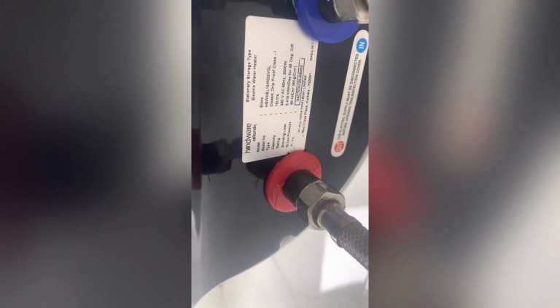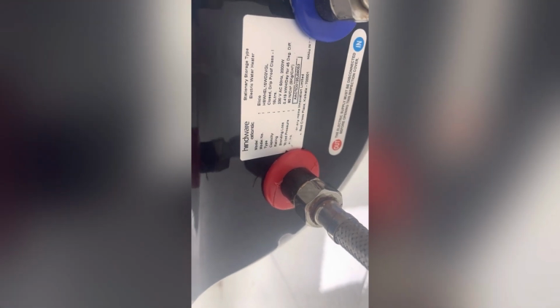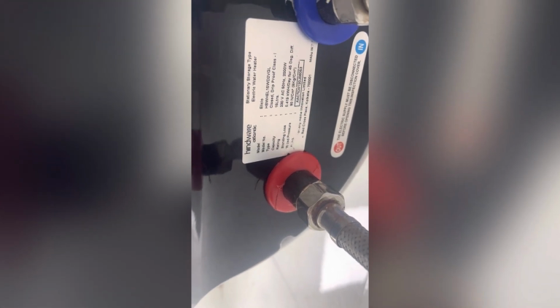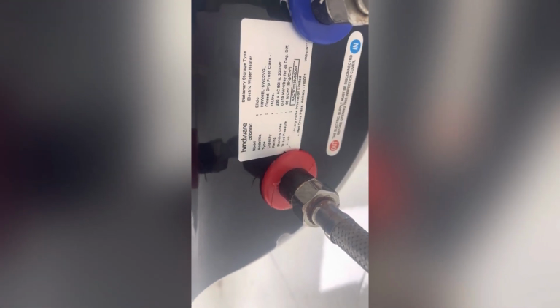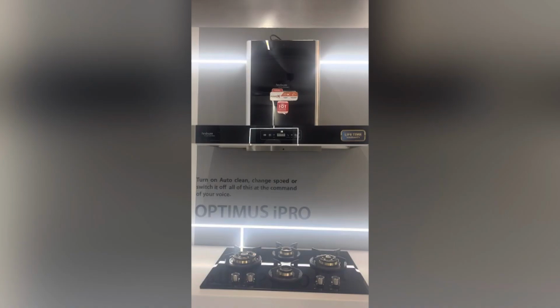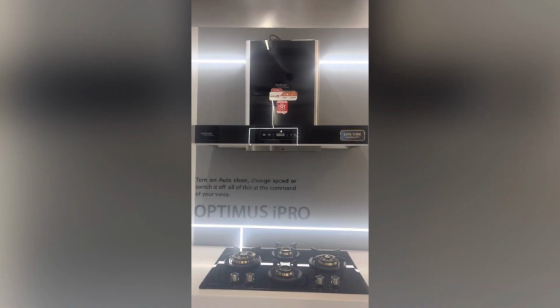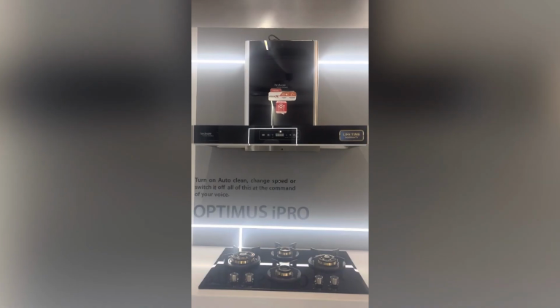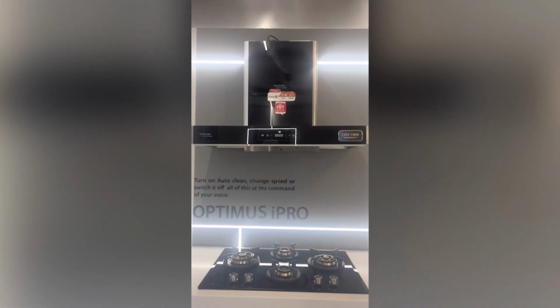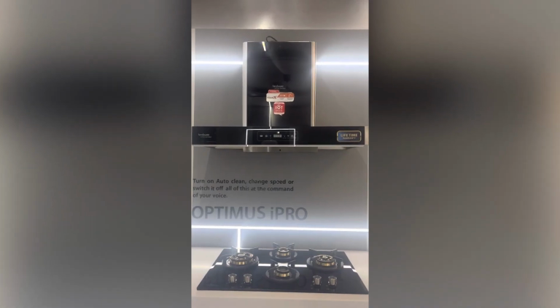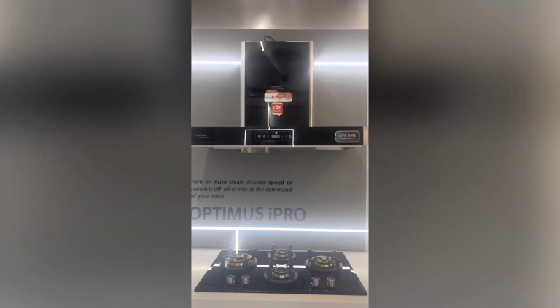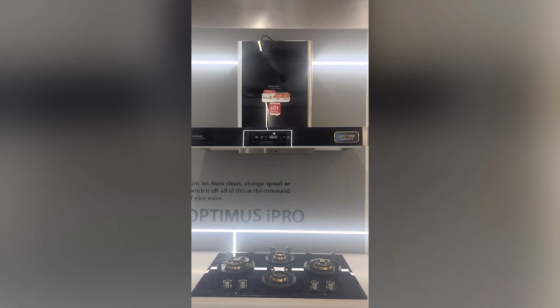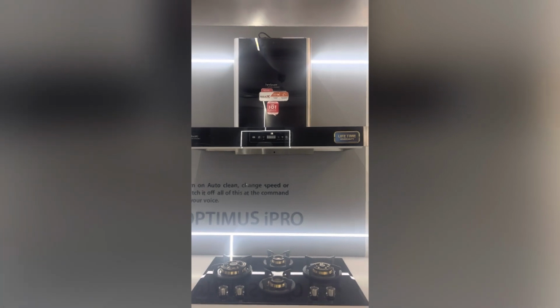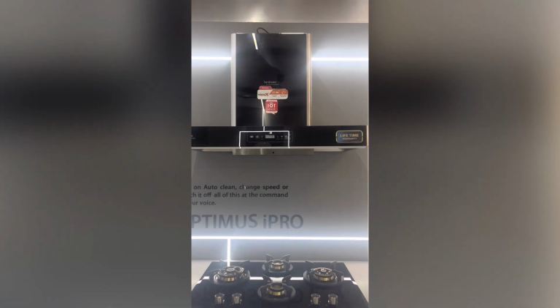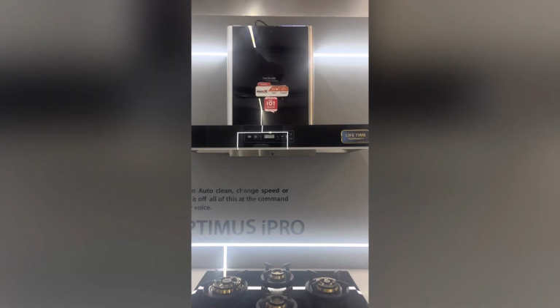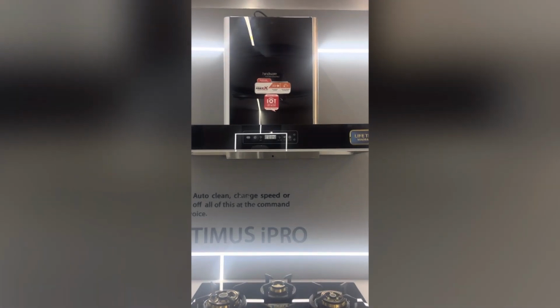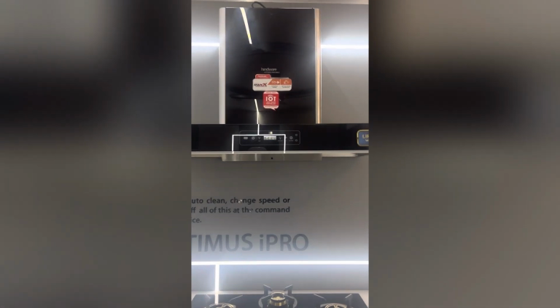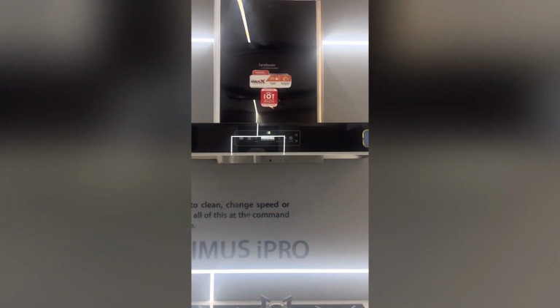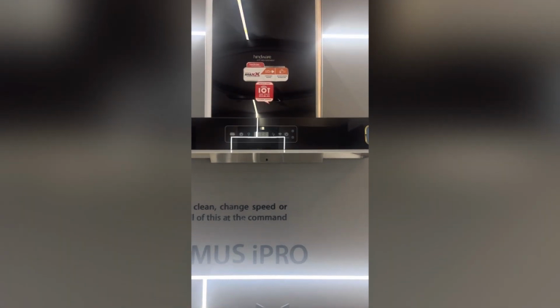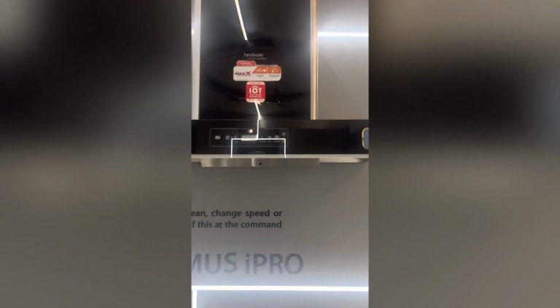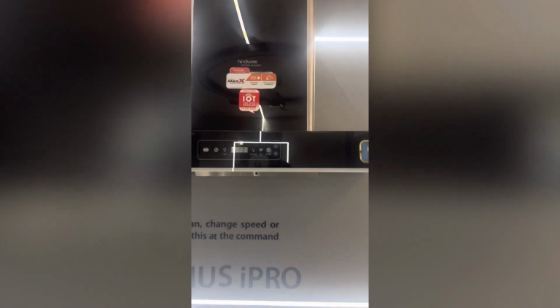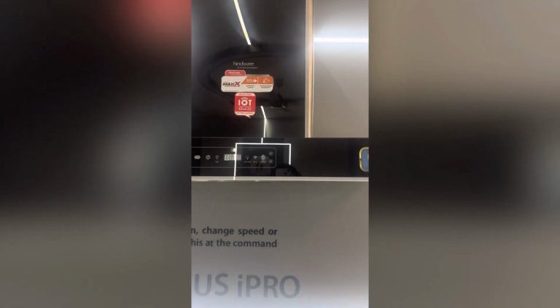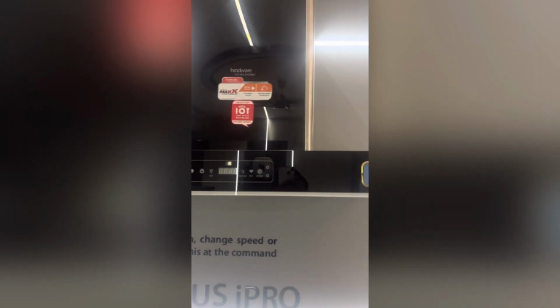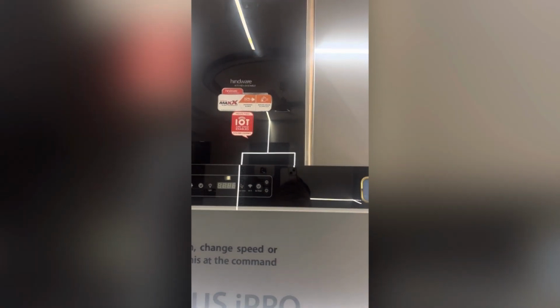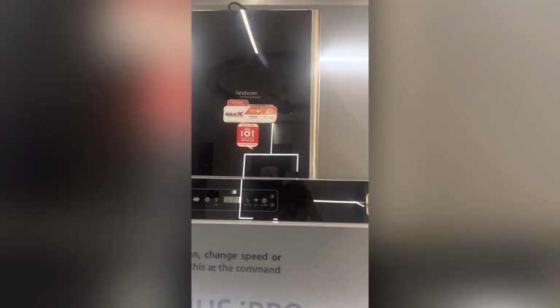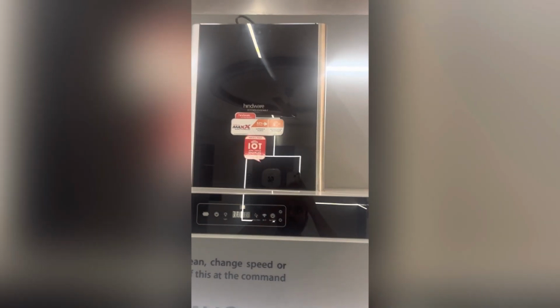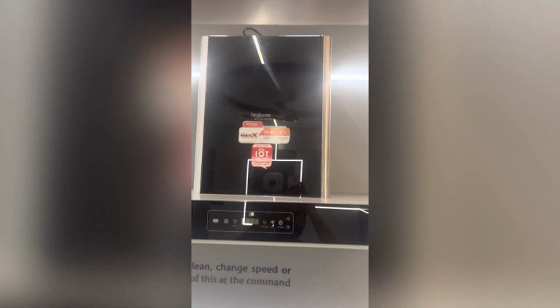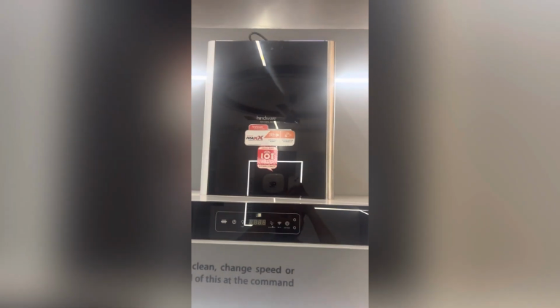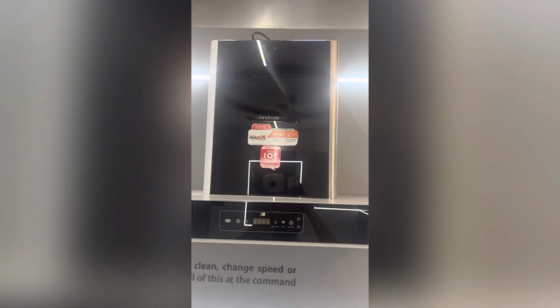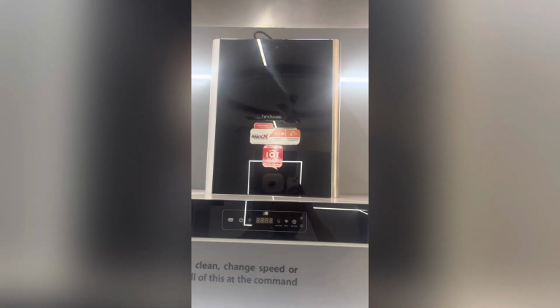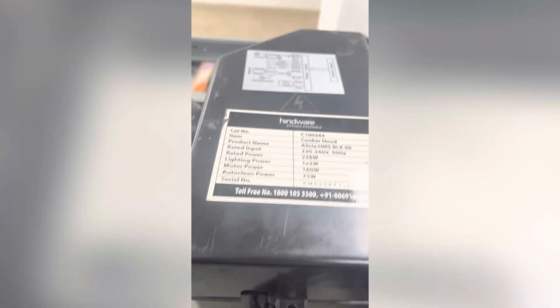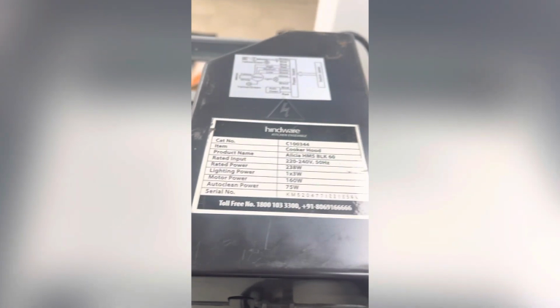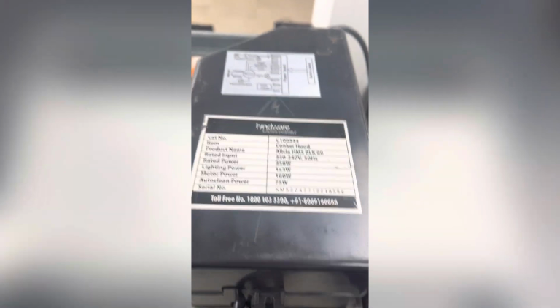This is the Optimus iPro smart chimney. The serial number can be seen near the outlet of the chimney.